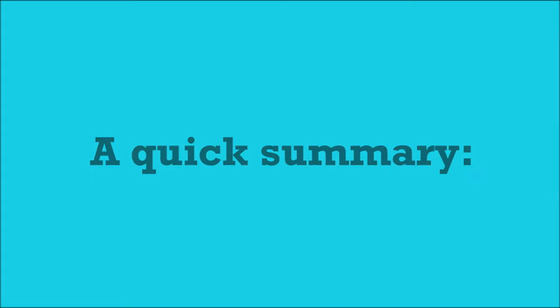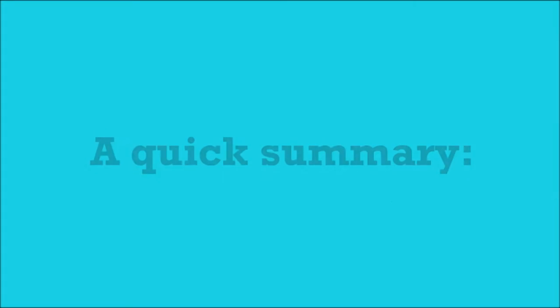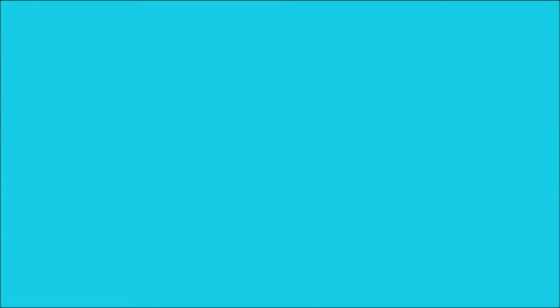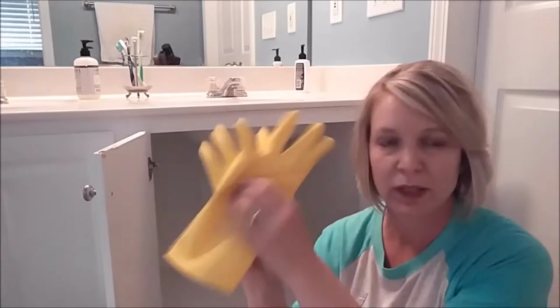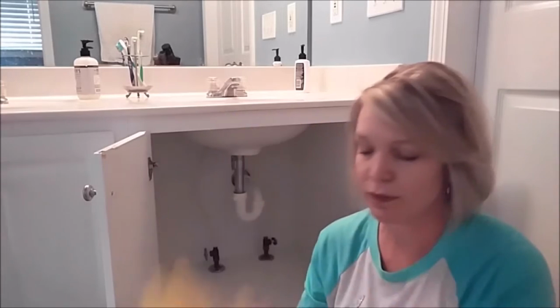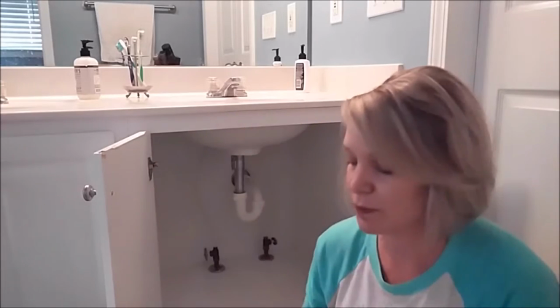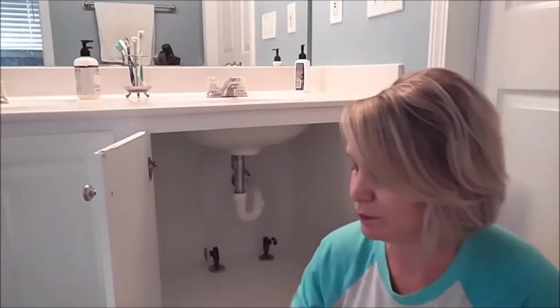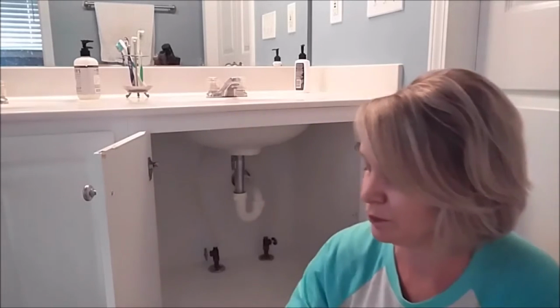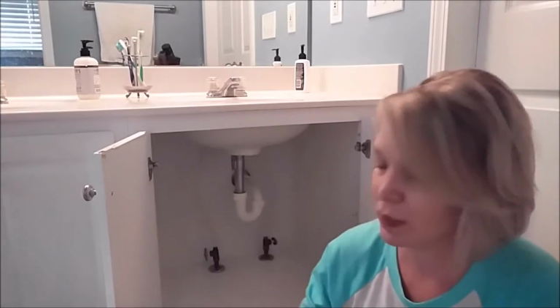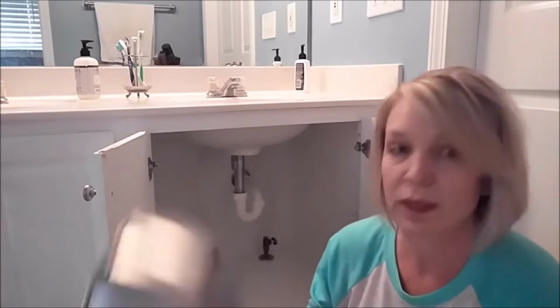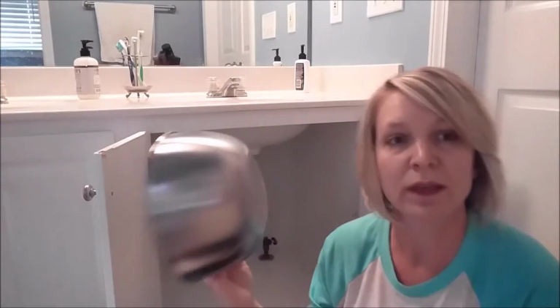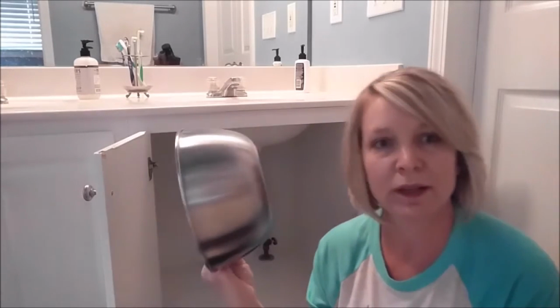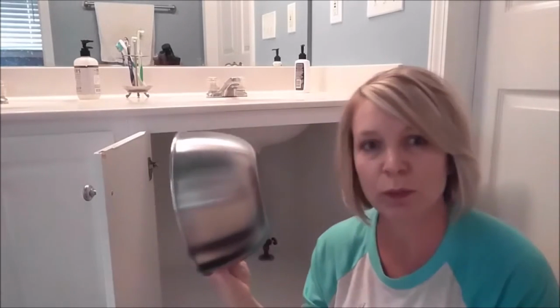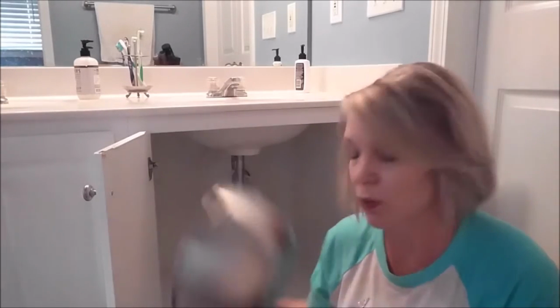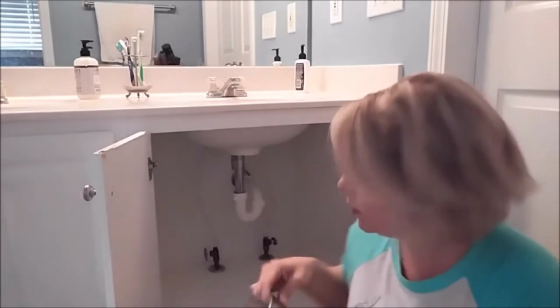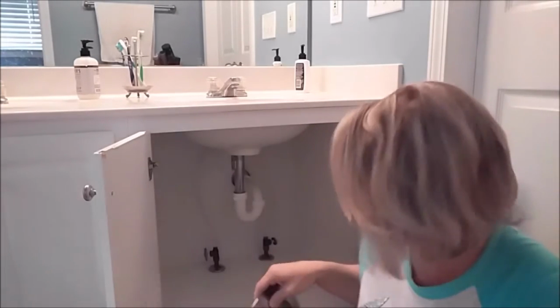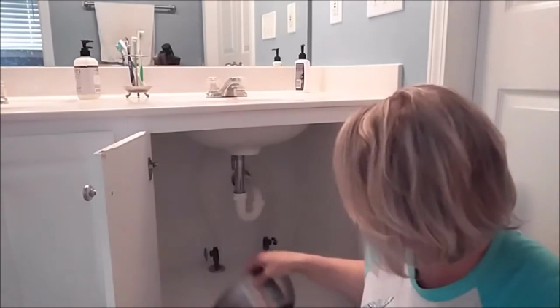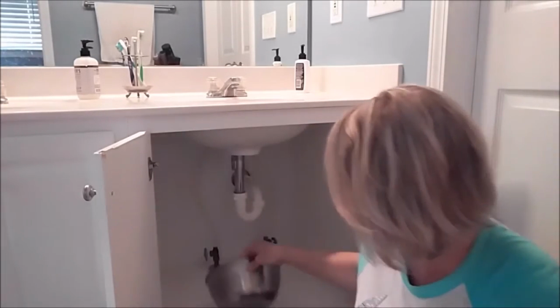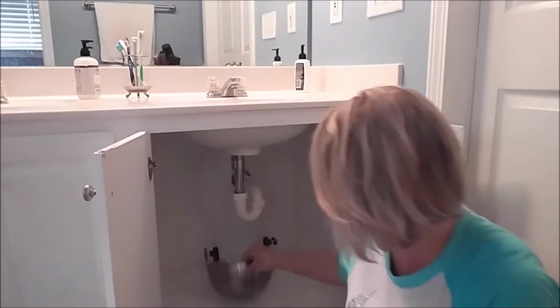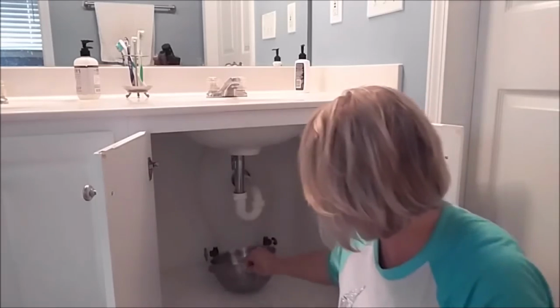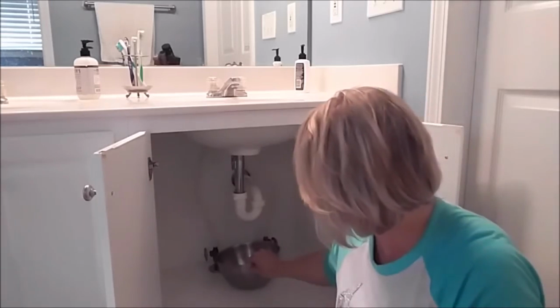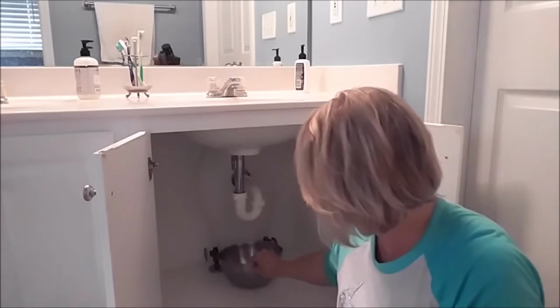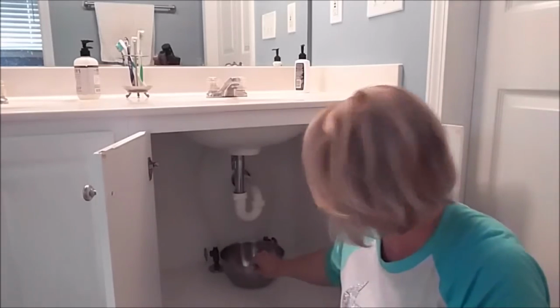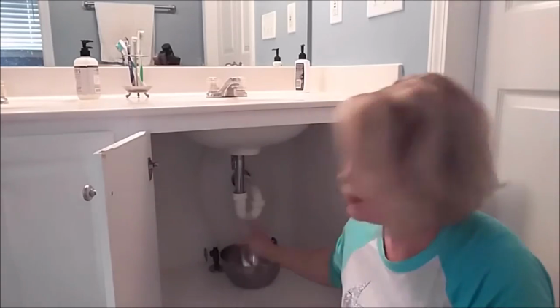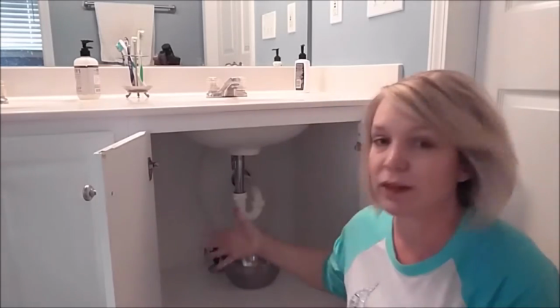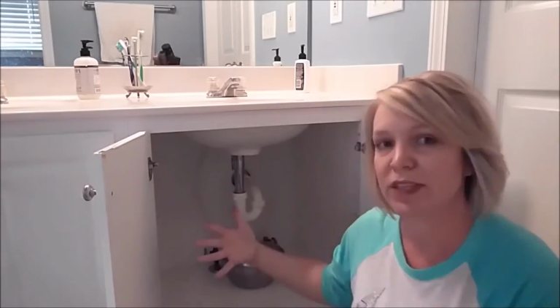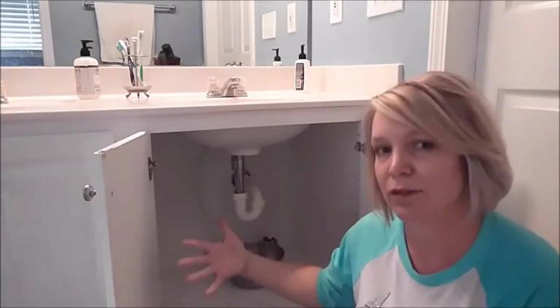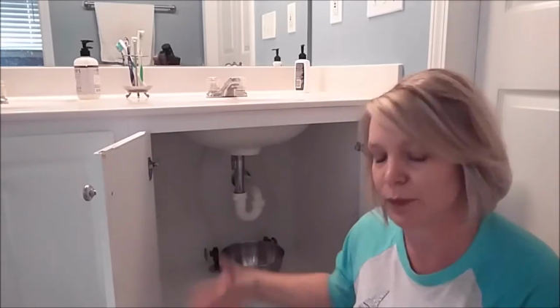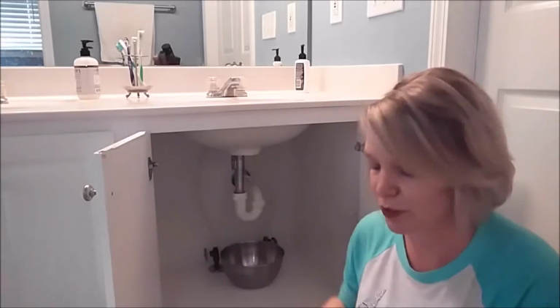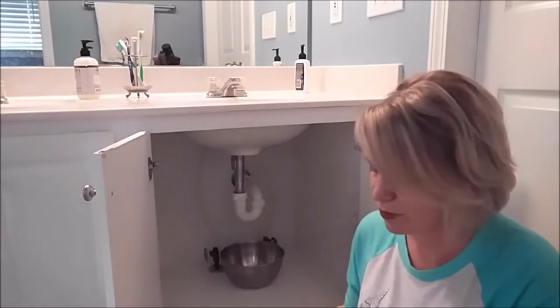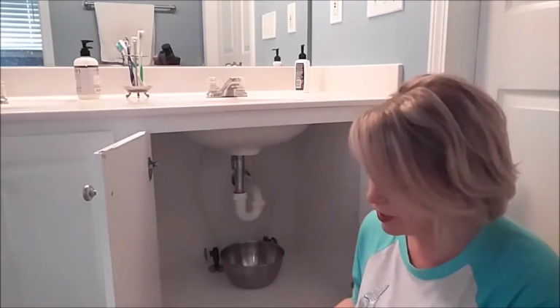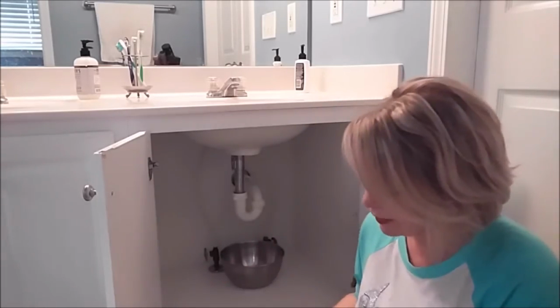You'll need a pair of gloves and a little bowl to put underneath the sink. Clear everything out from underneath your sink.